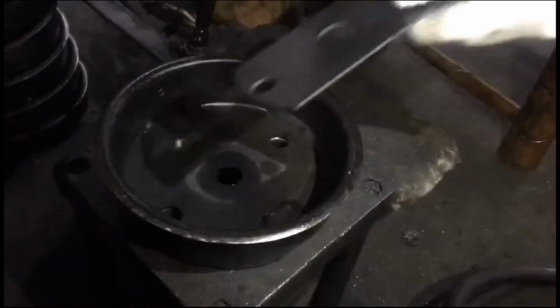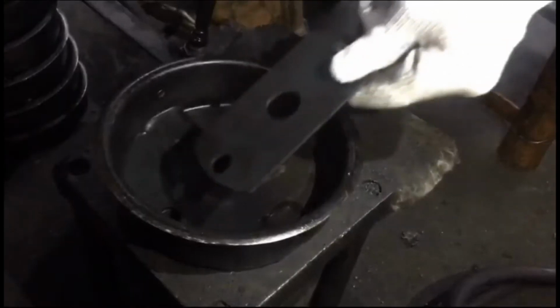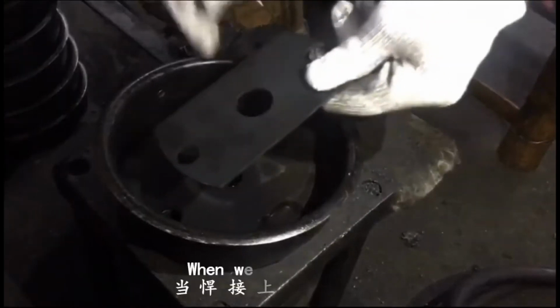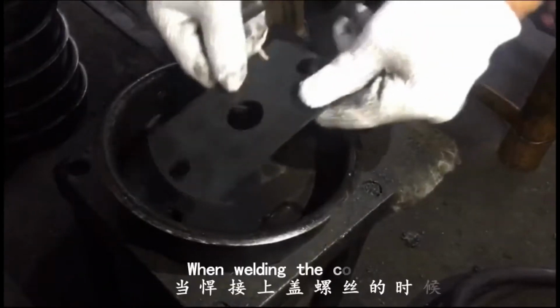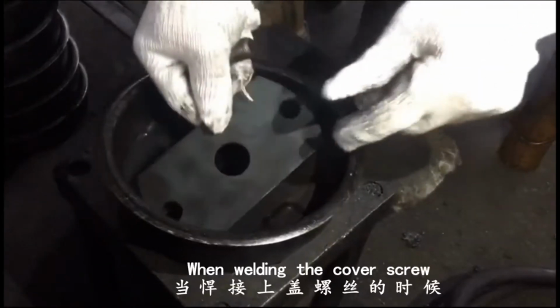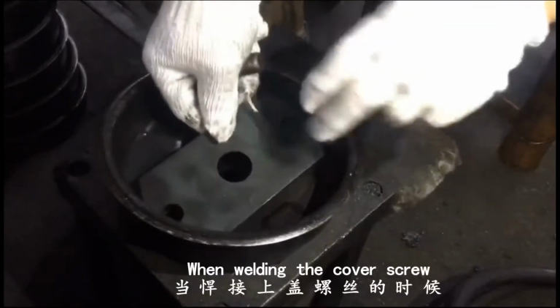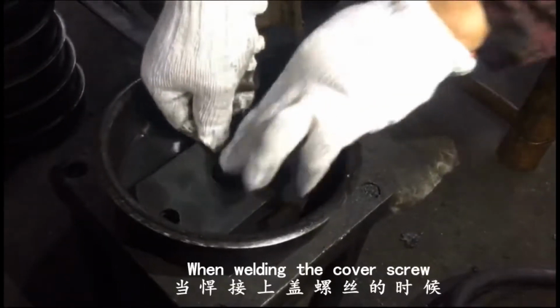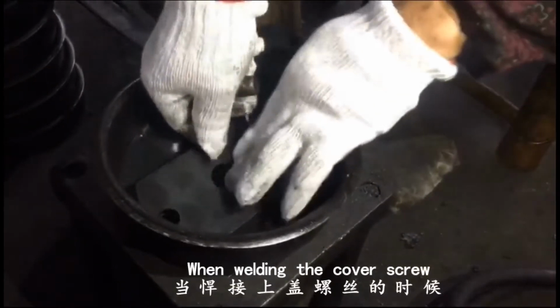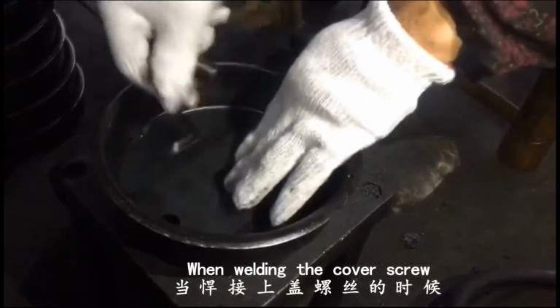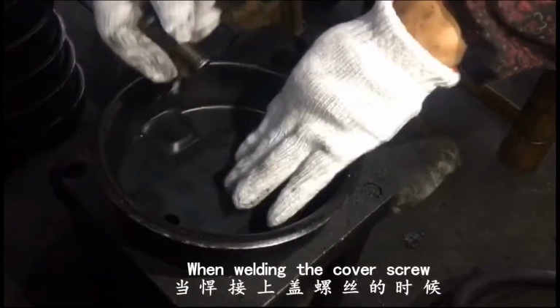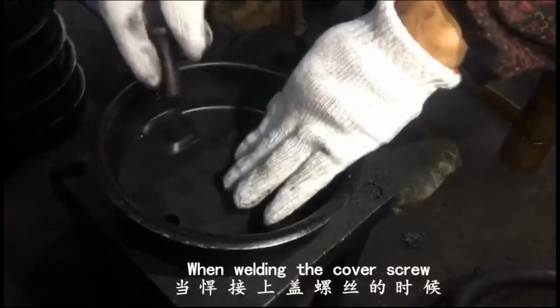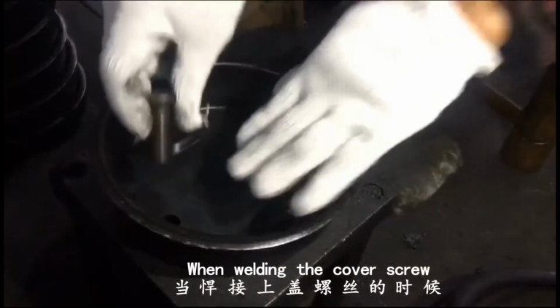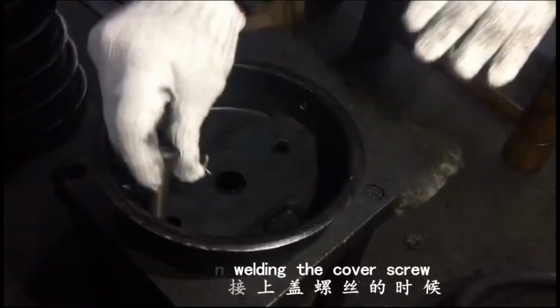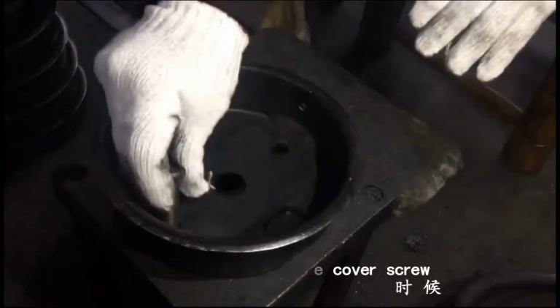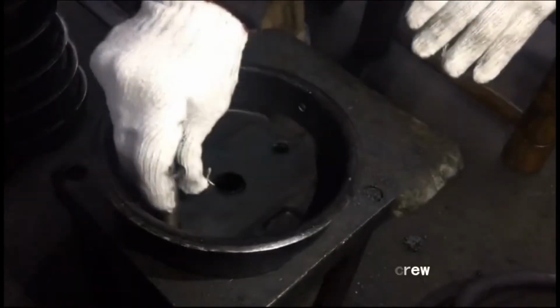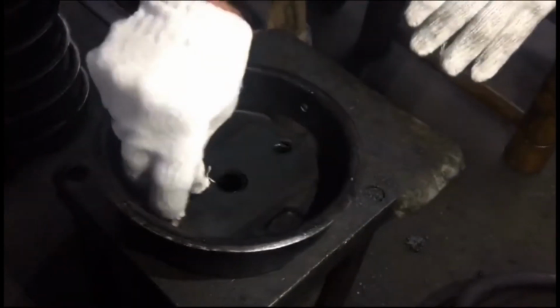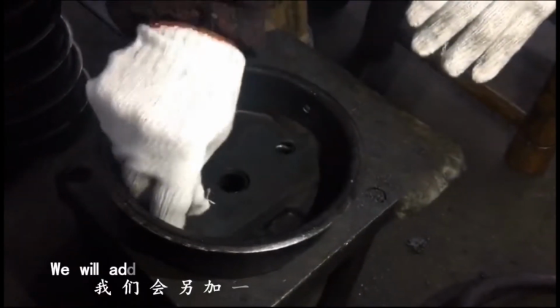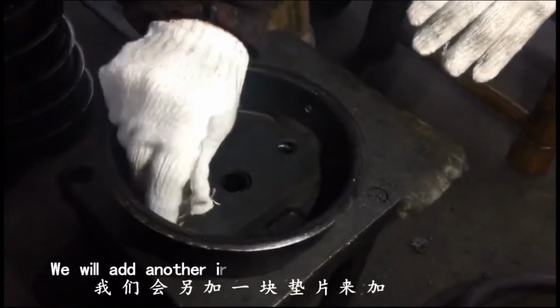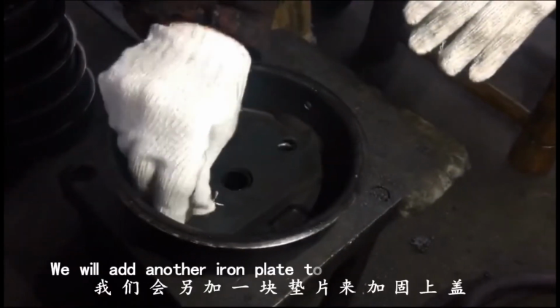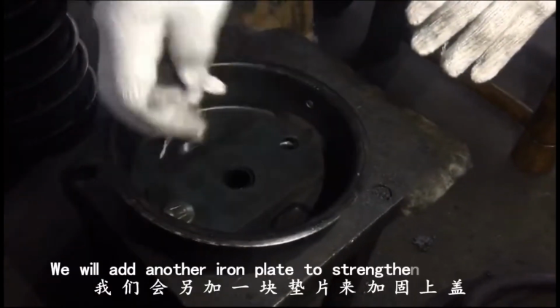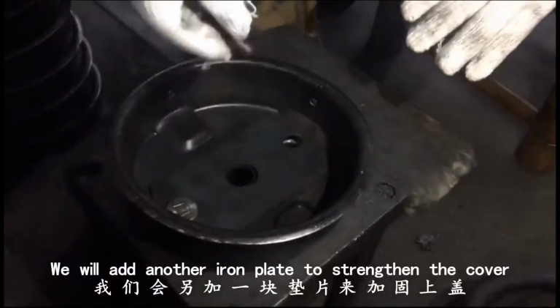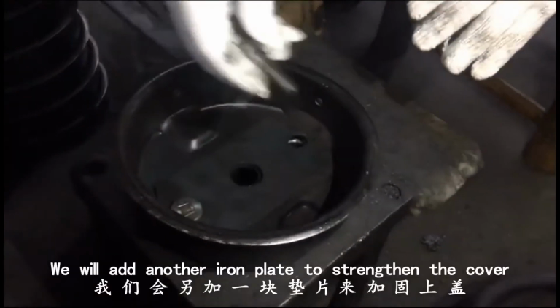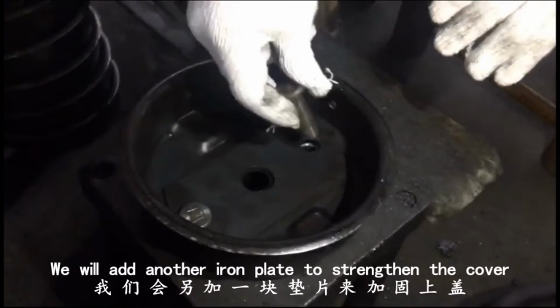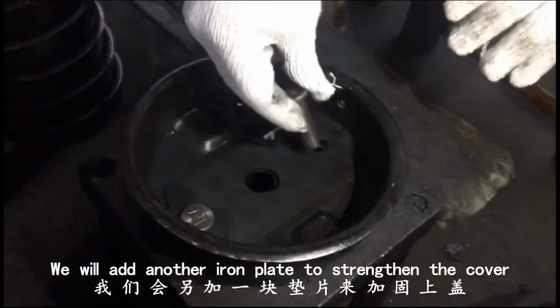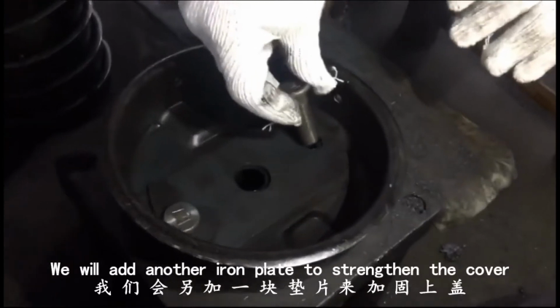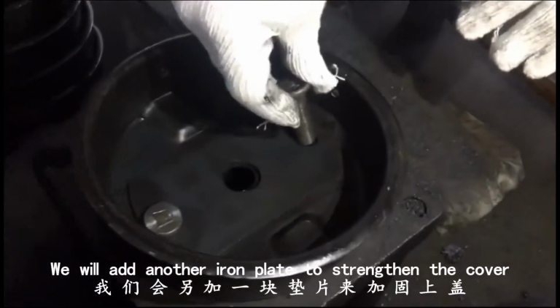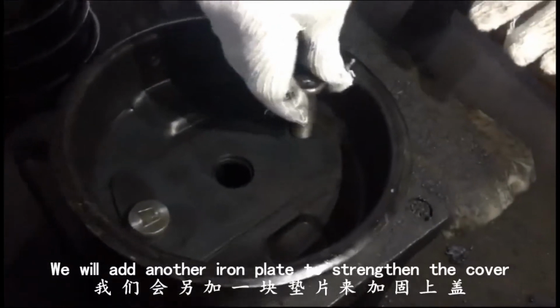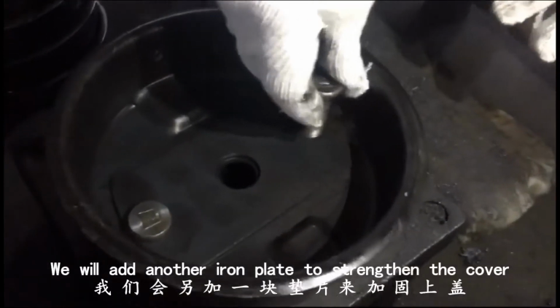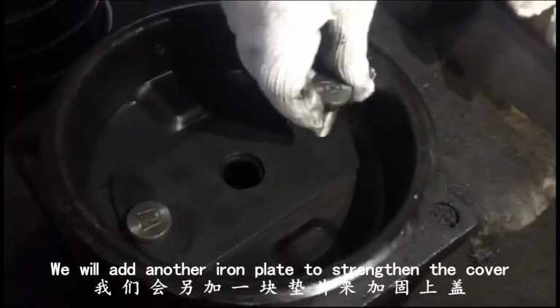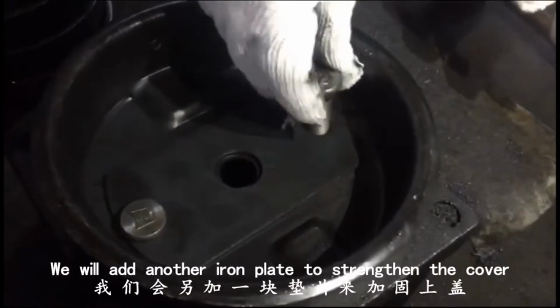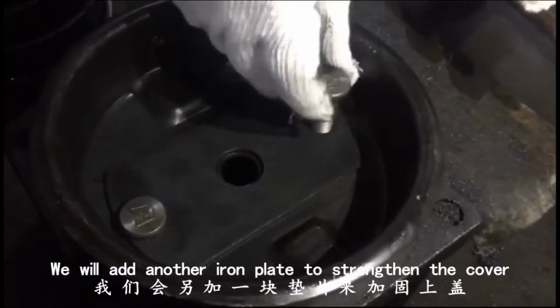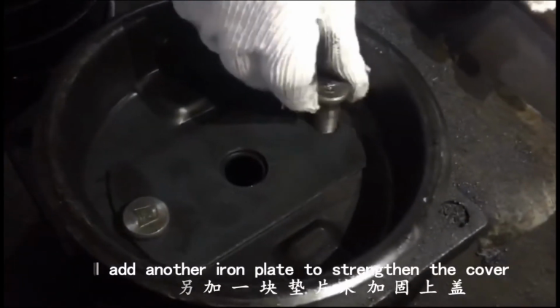When we weld the cover screw, we will add another iron plate to strengthen the cover.